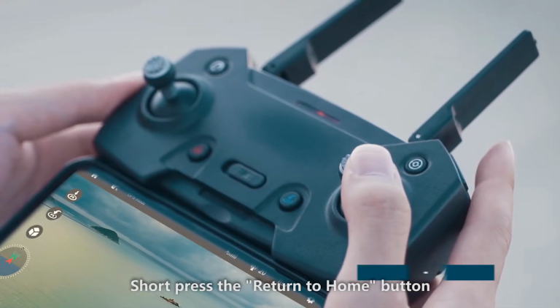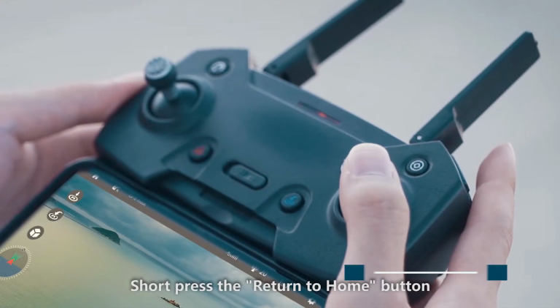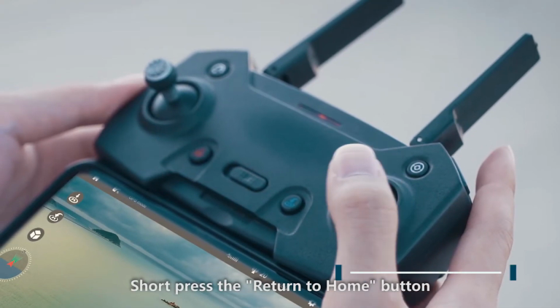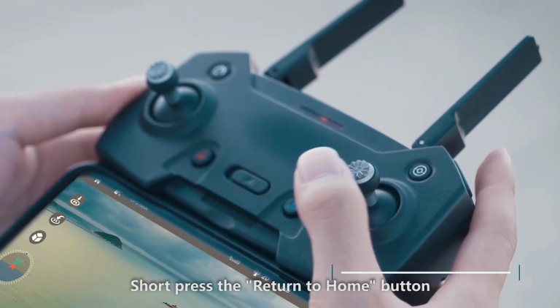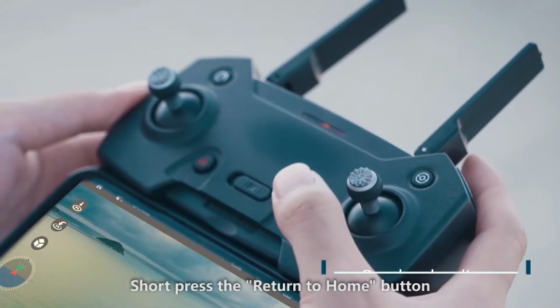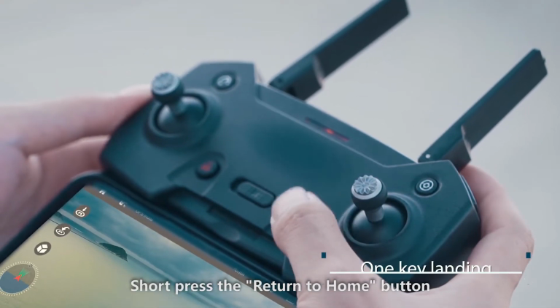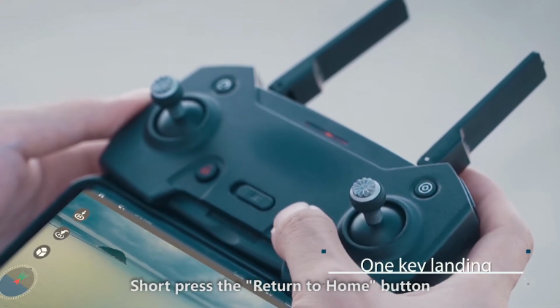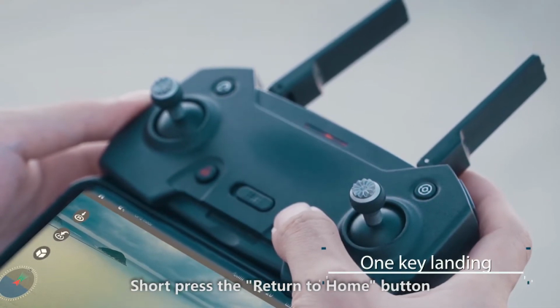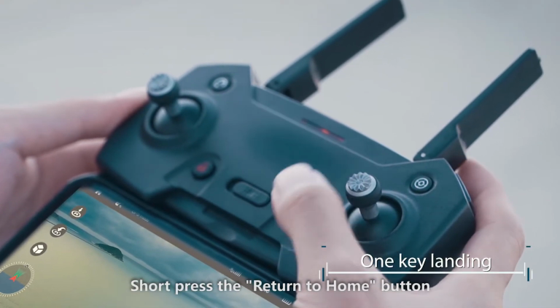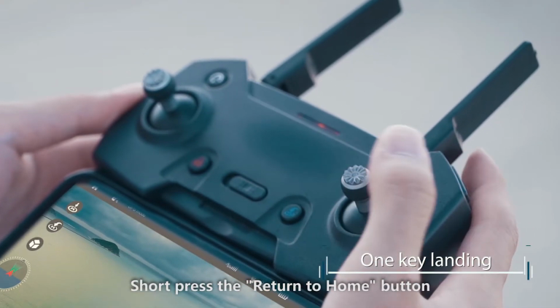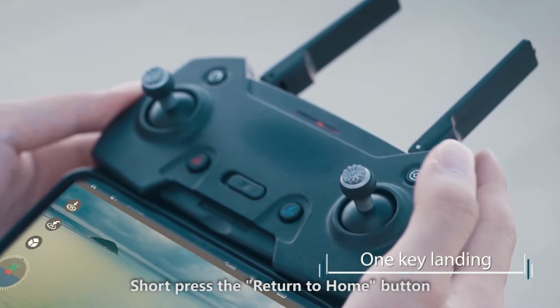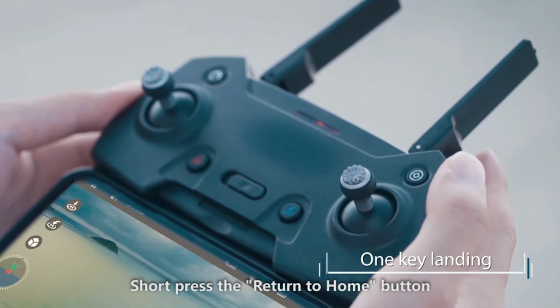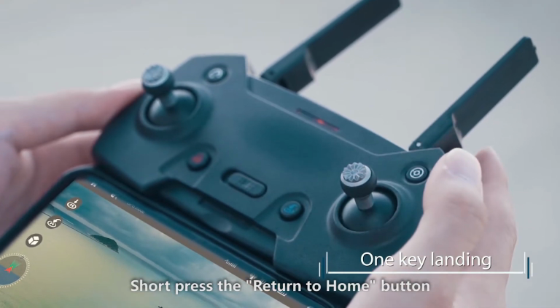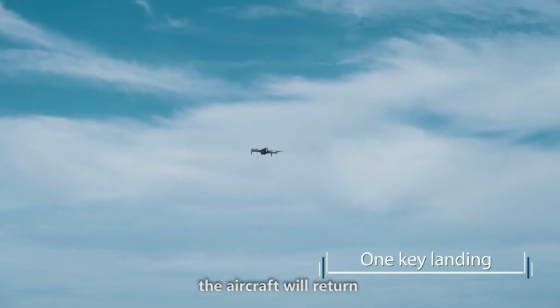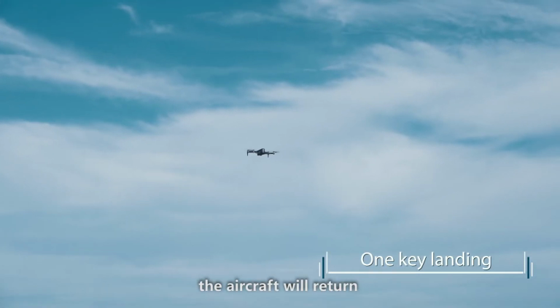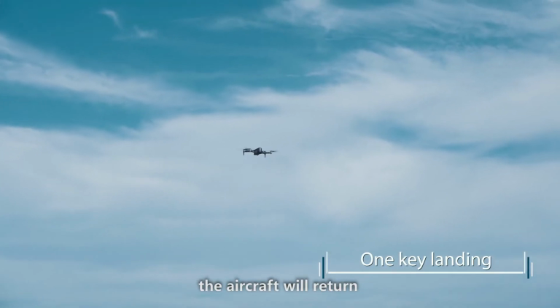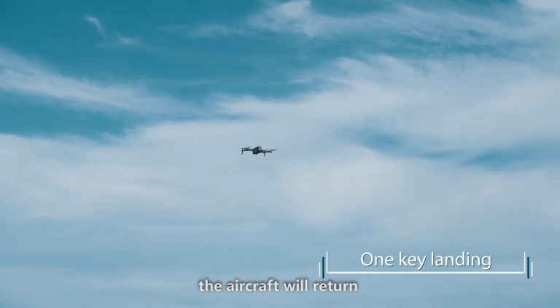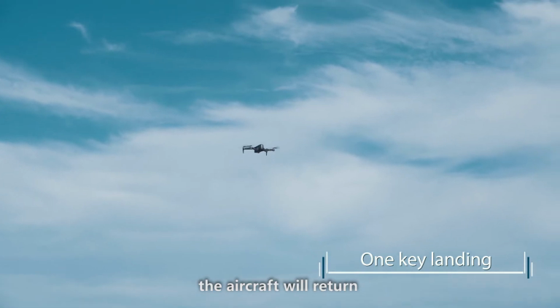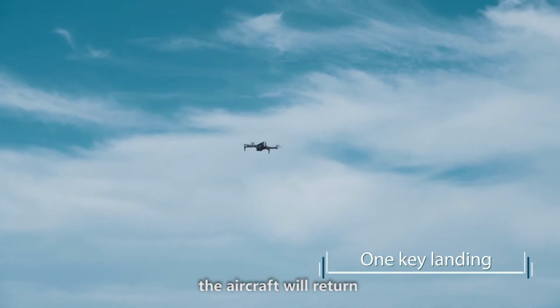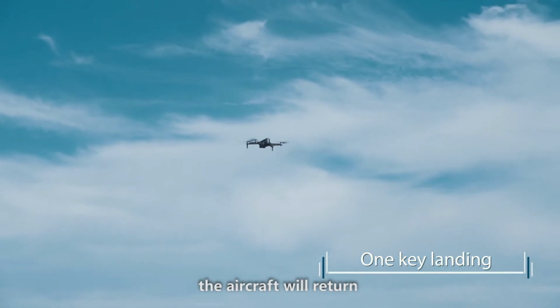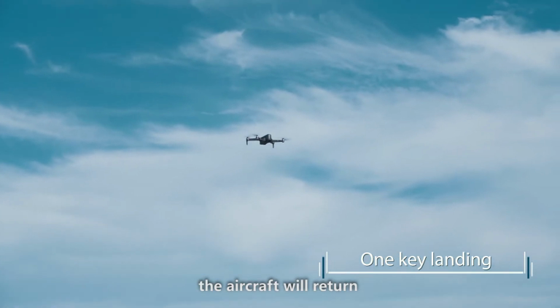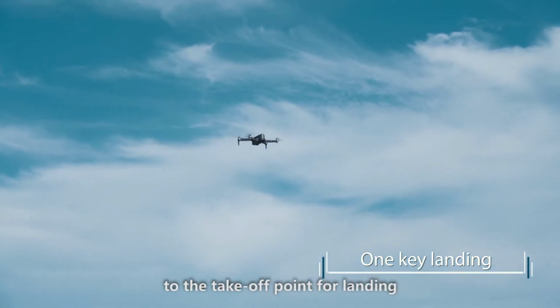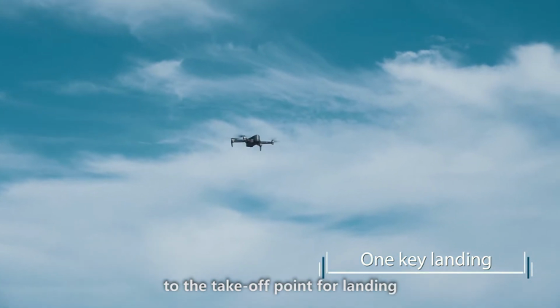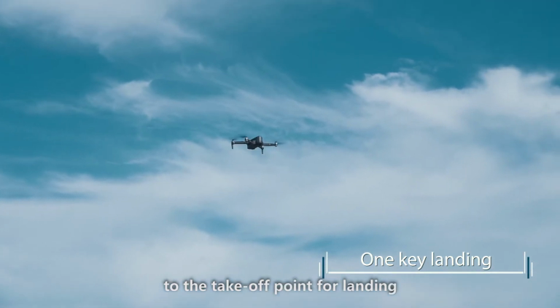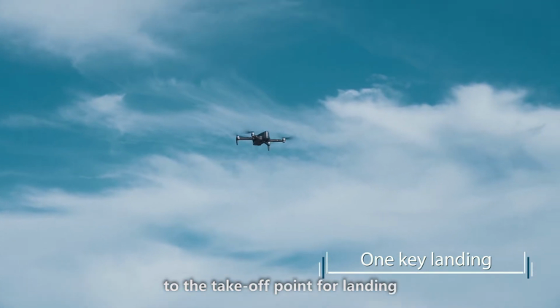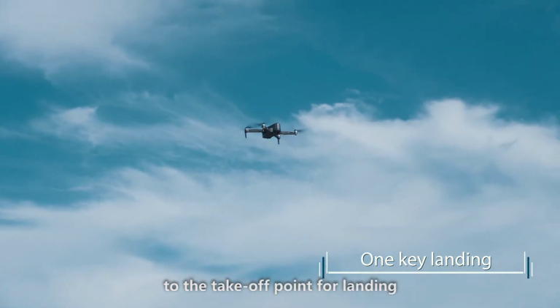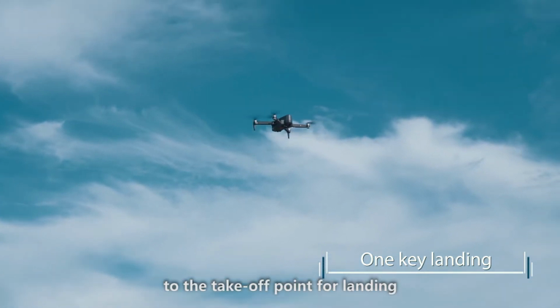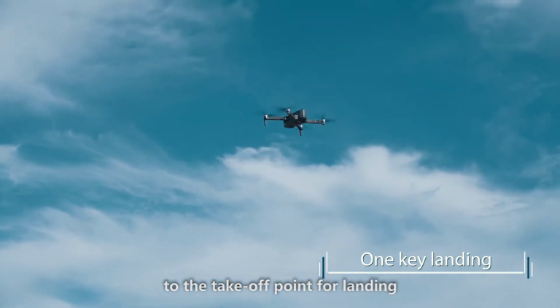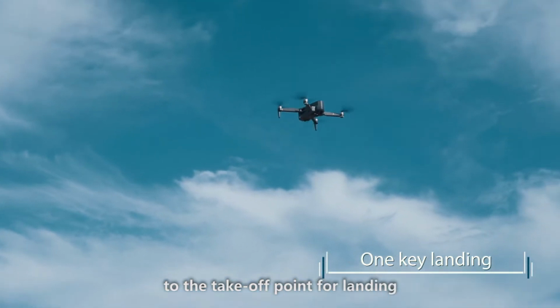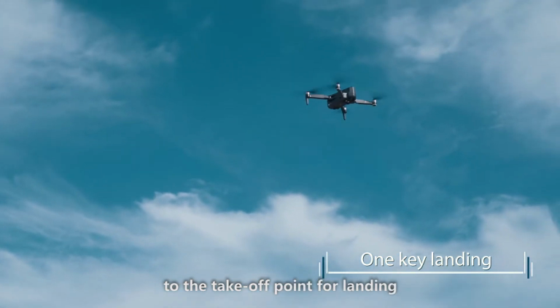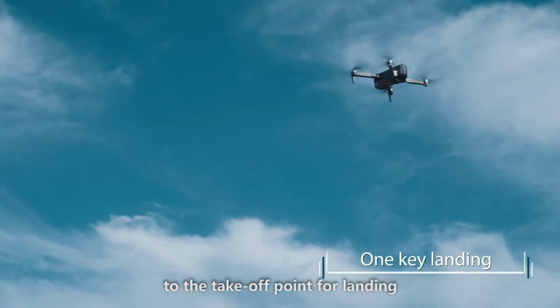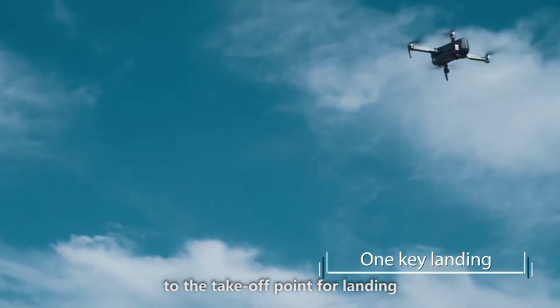Short press the return to home button, and the aircraft will return to the takeoff point for landing.